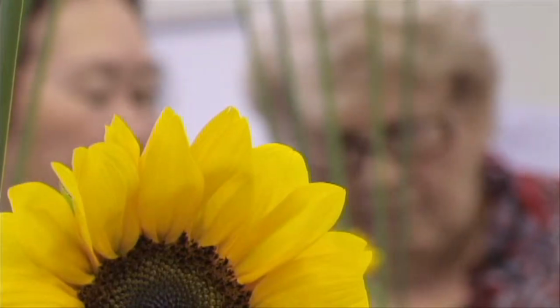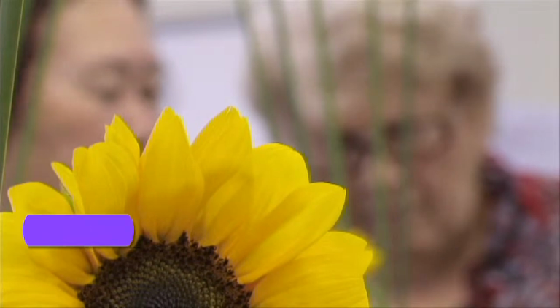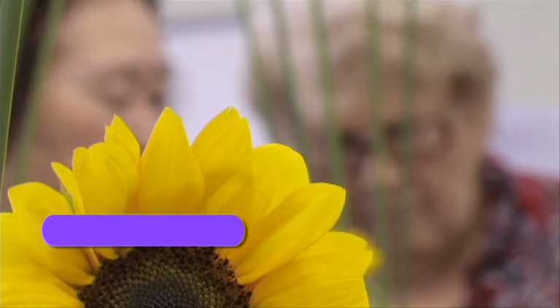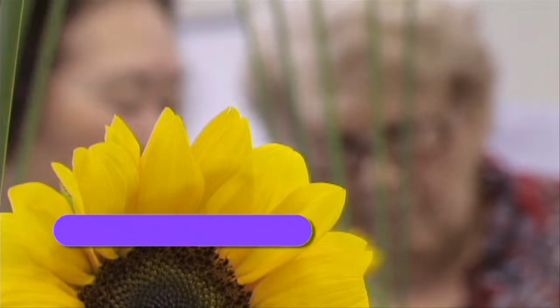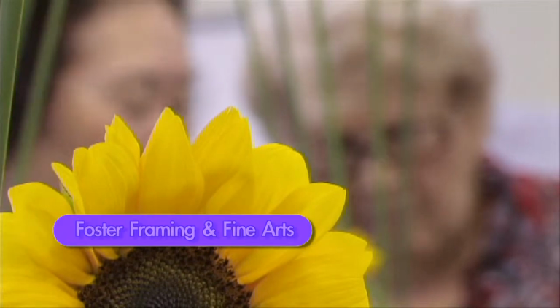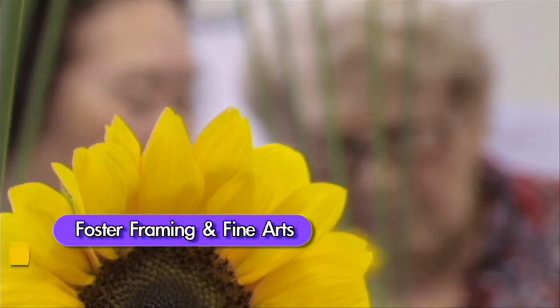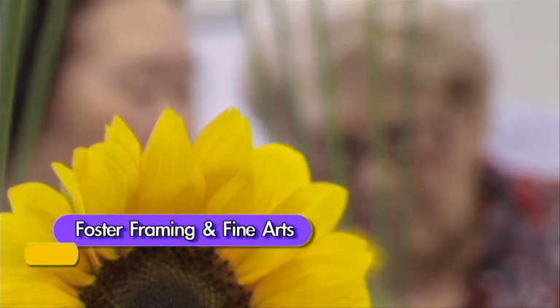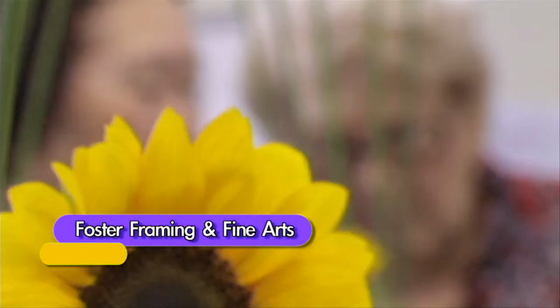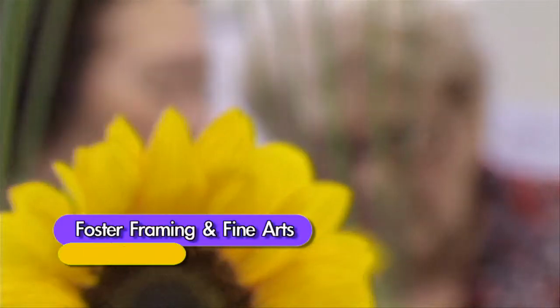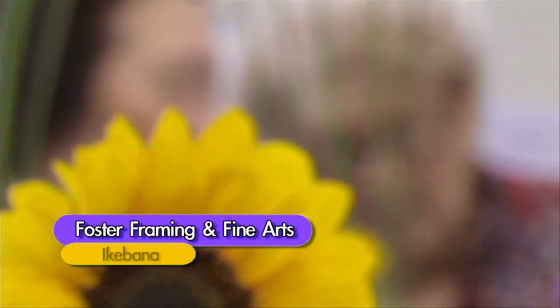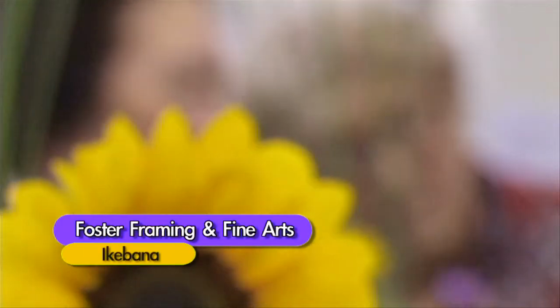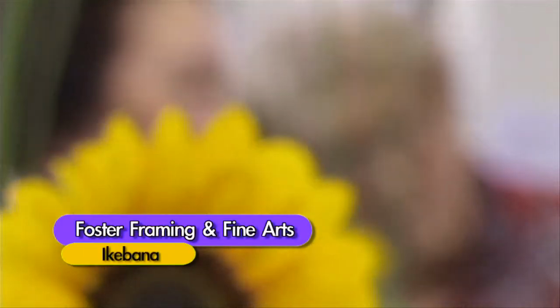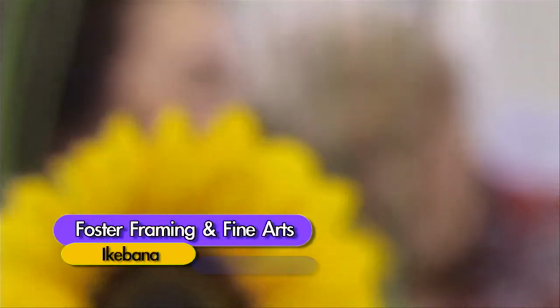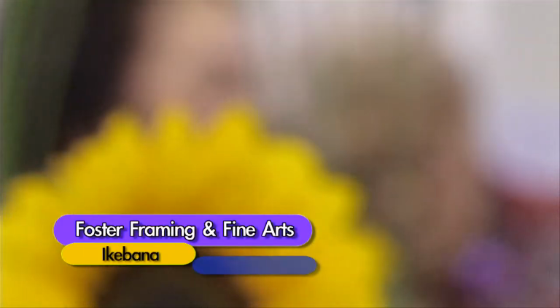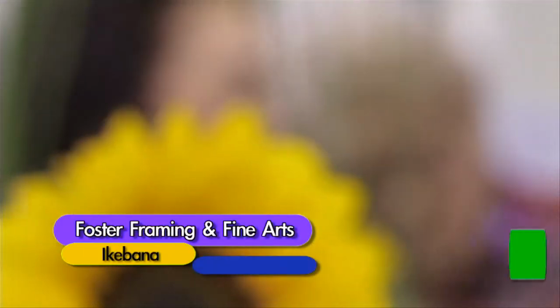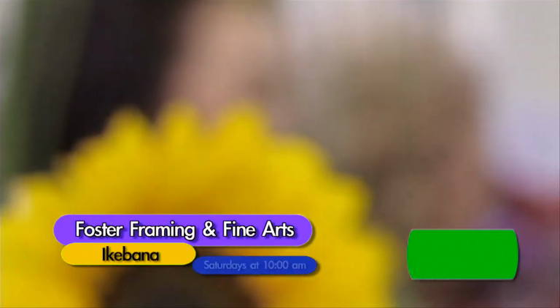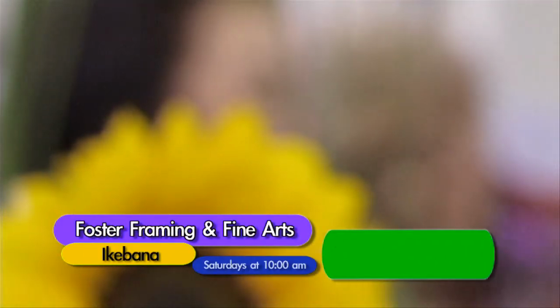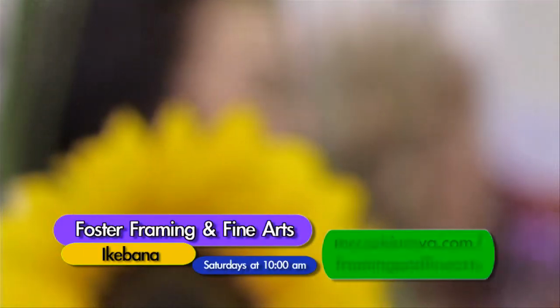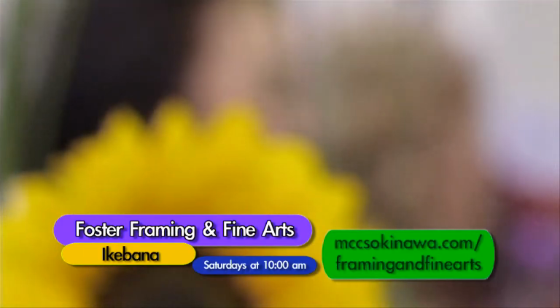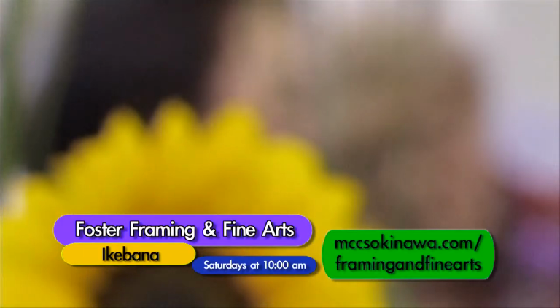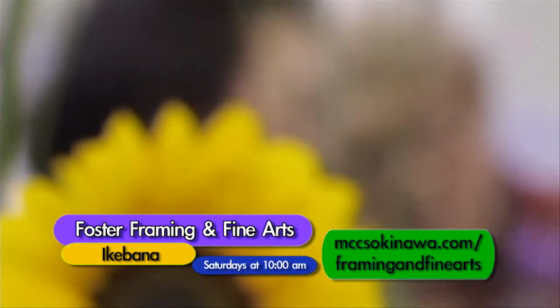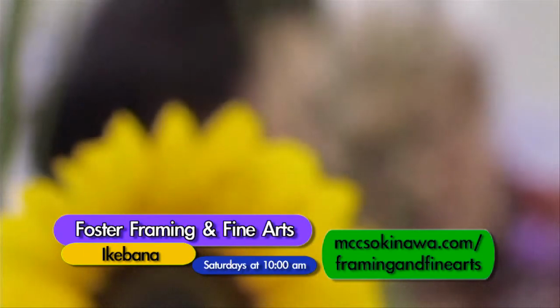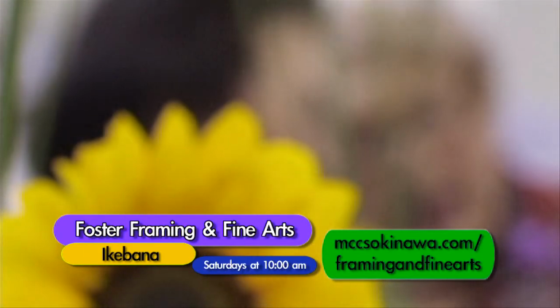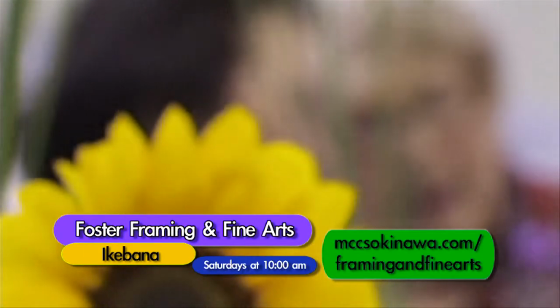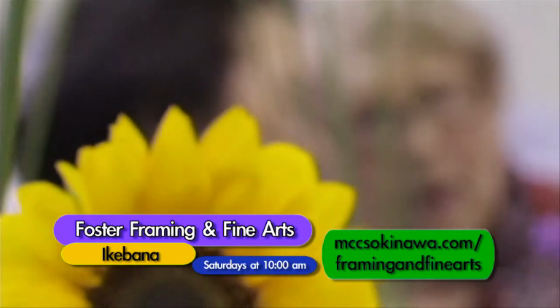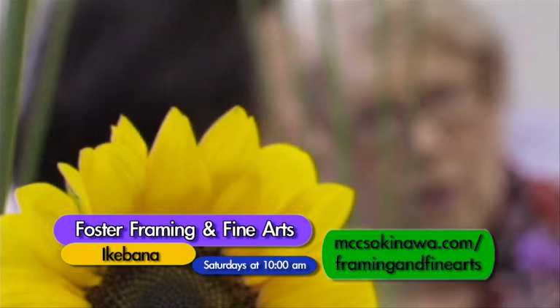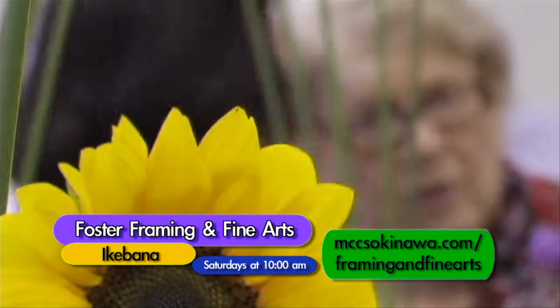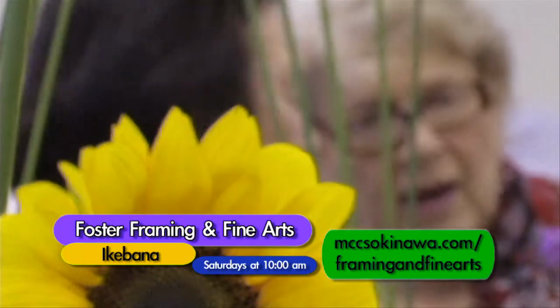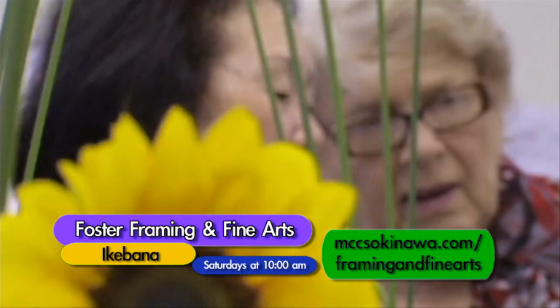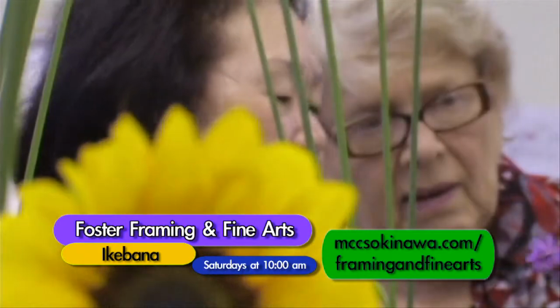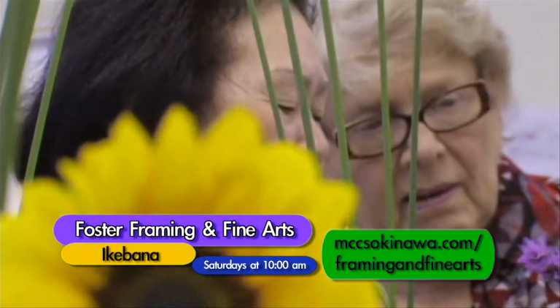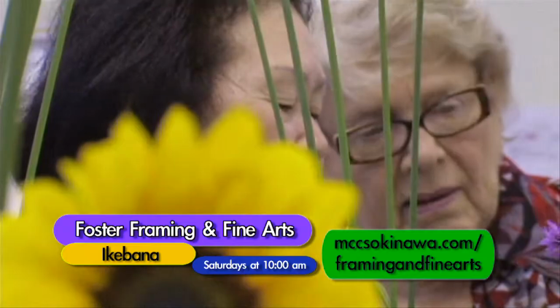Learn the Japanese art of flower arranging every Saturday at 10 a.m. at Foster Framing and Fine Arts.